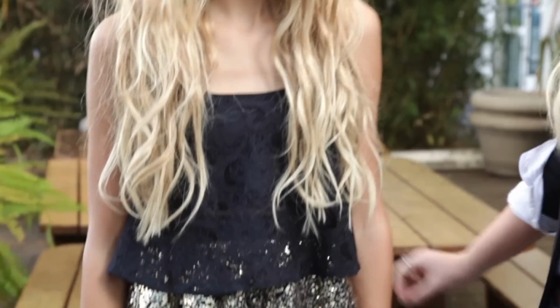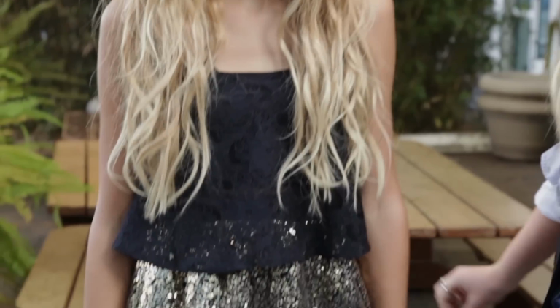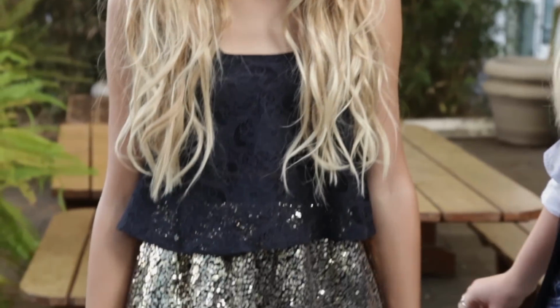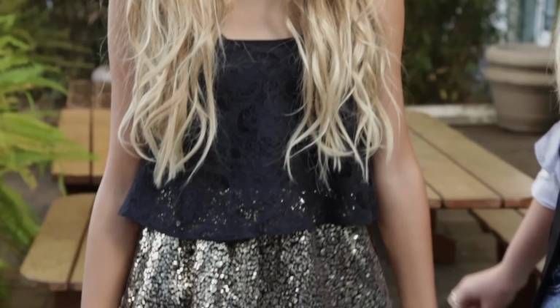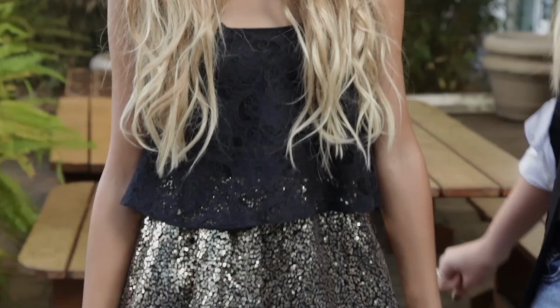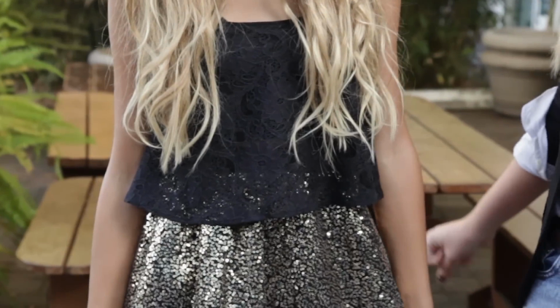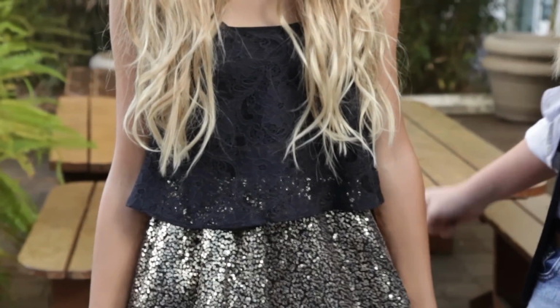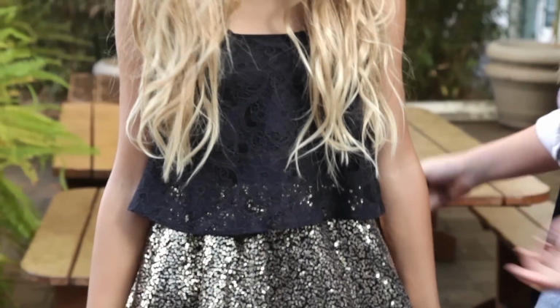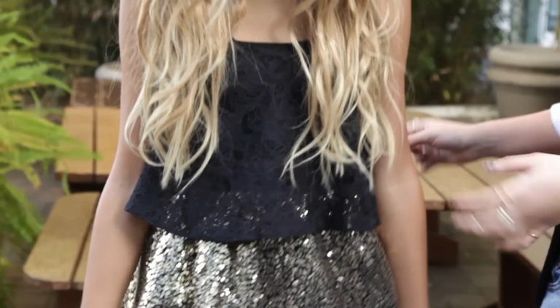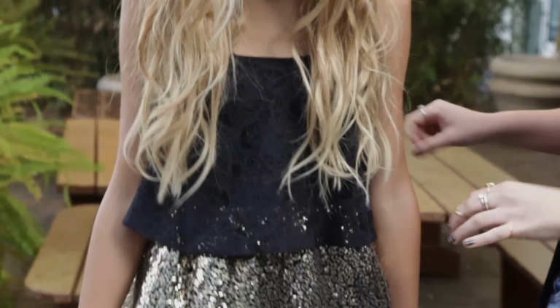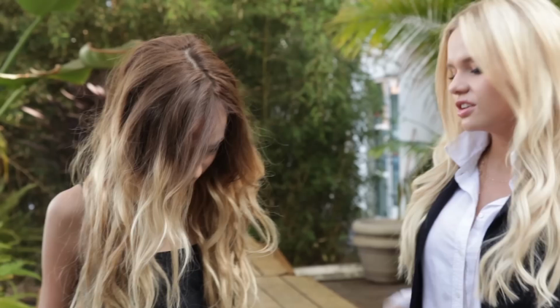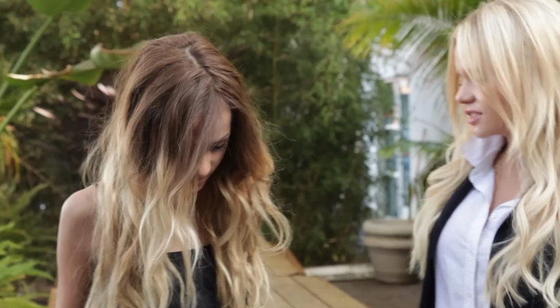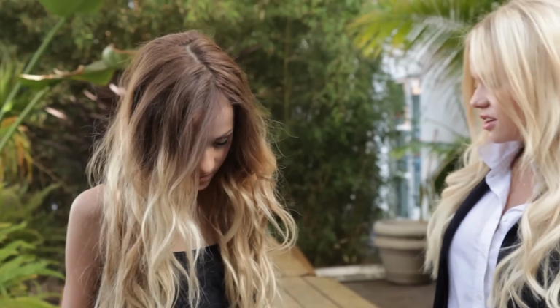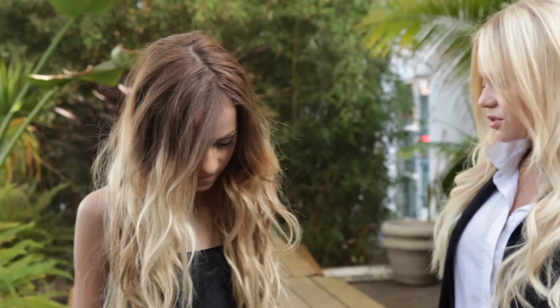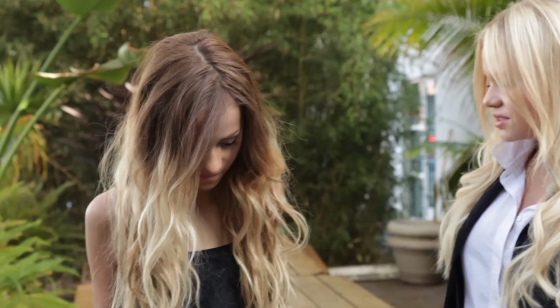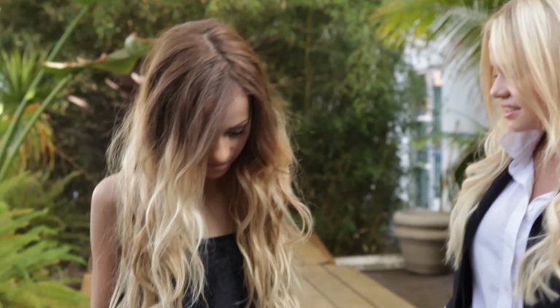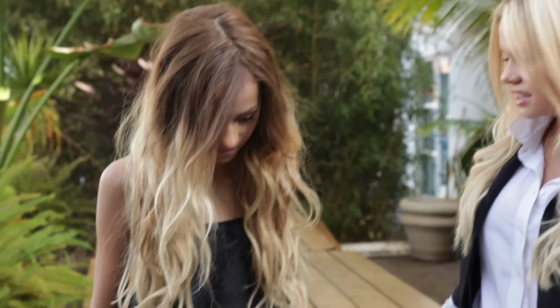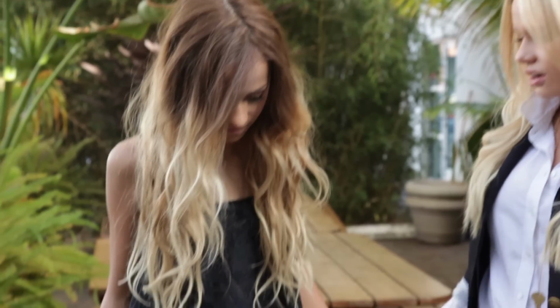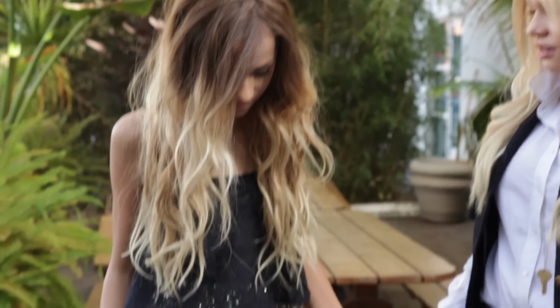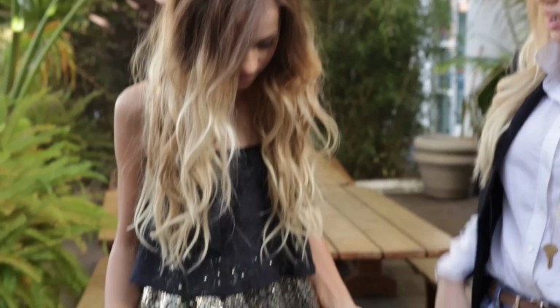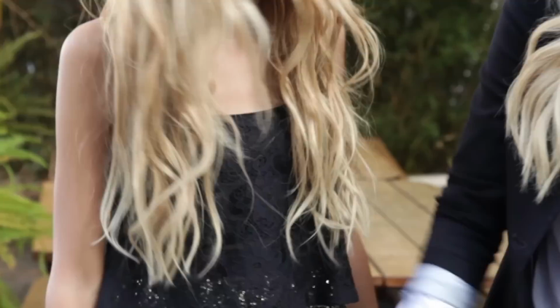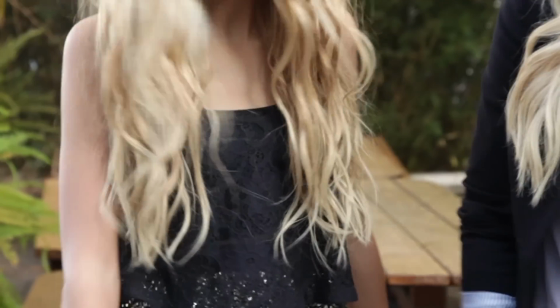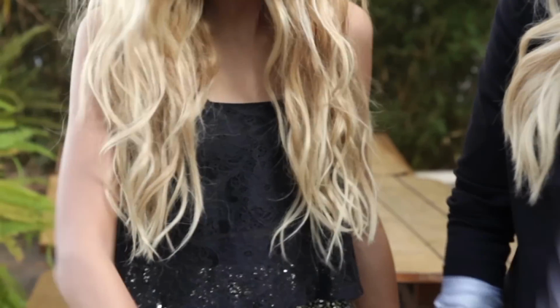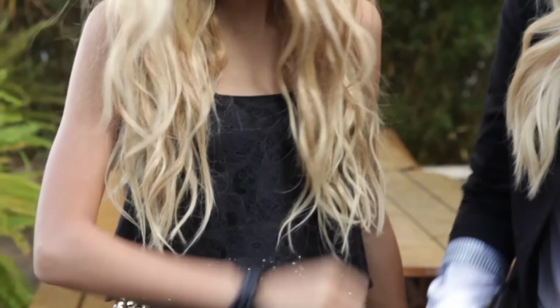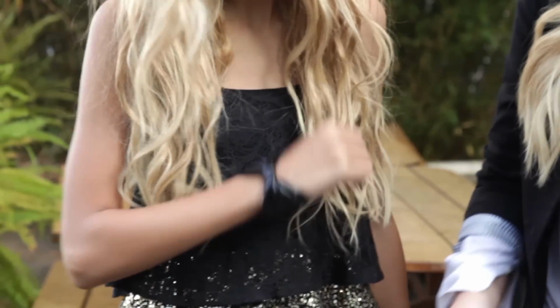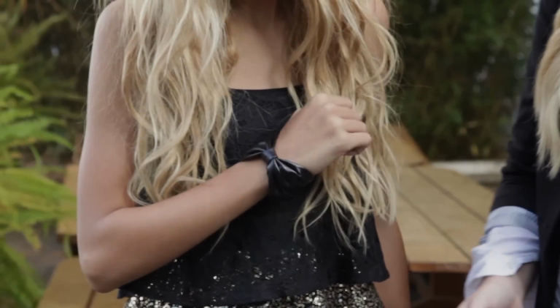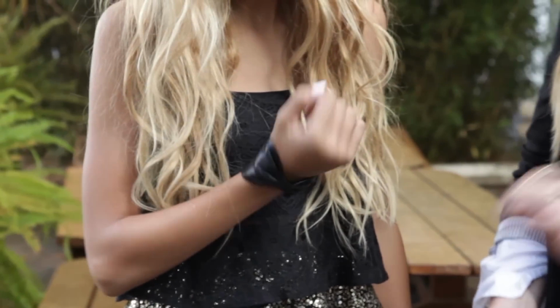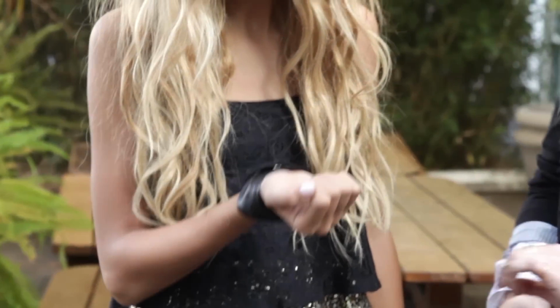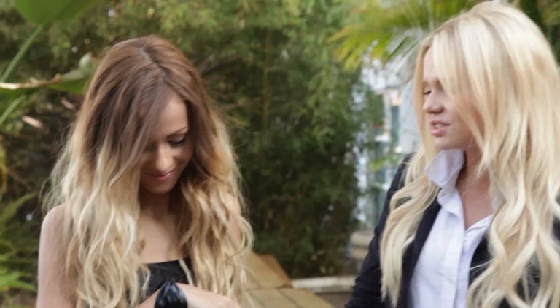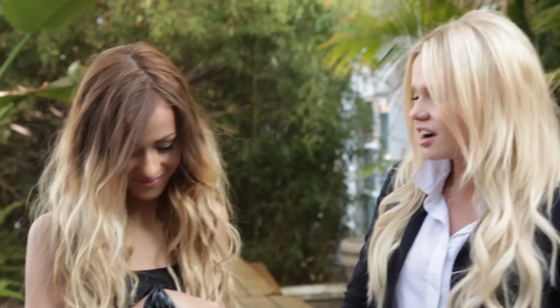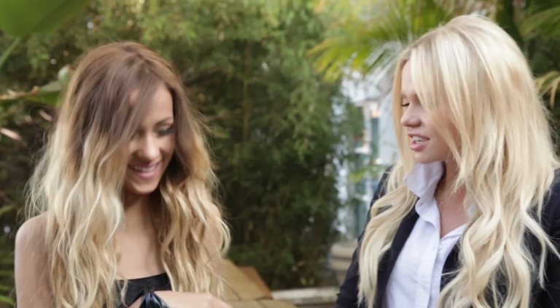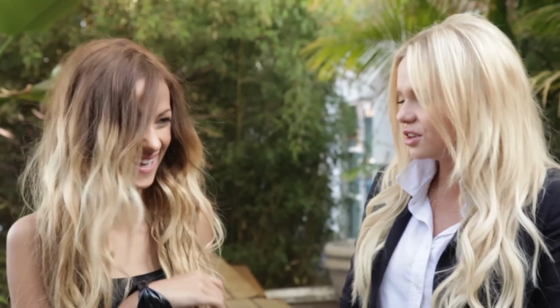Her top is from District, her skirt is from Sisiko, and her little leather bracelet is very cute.